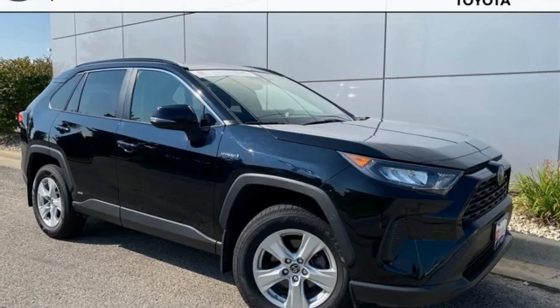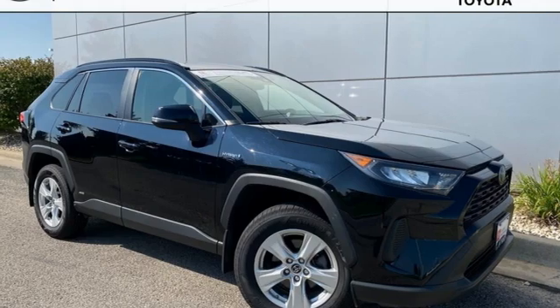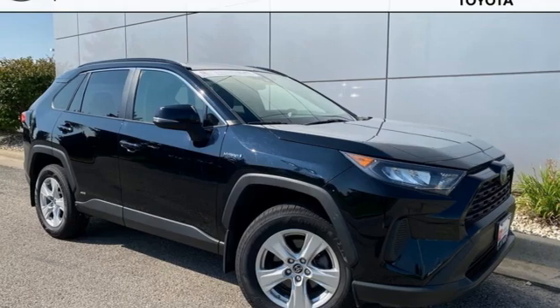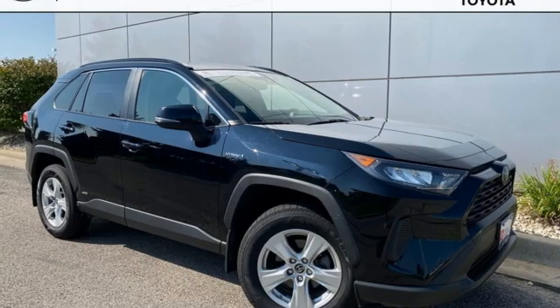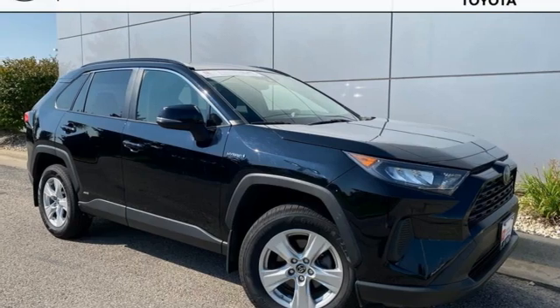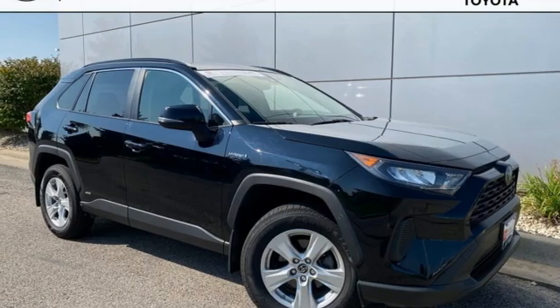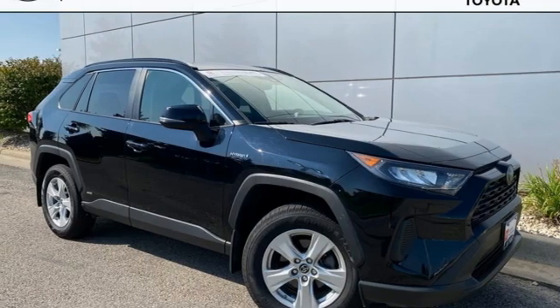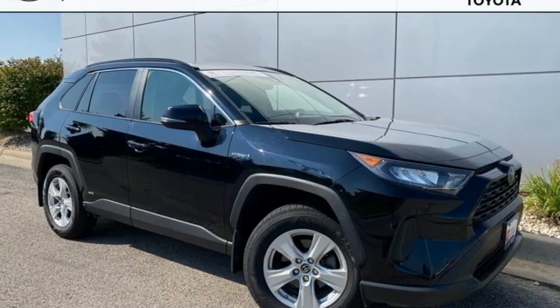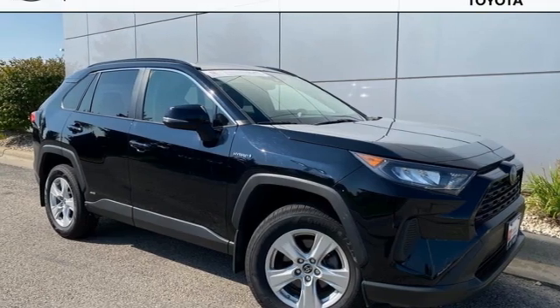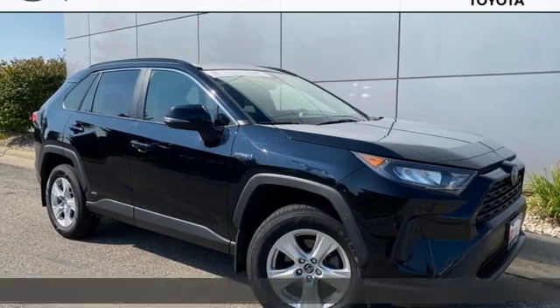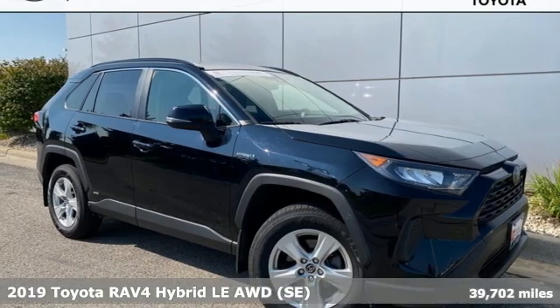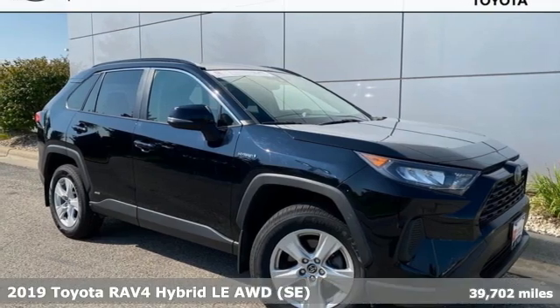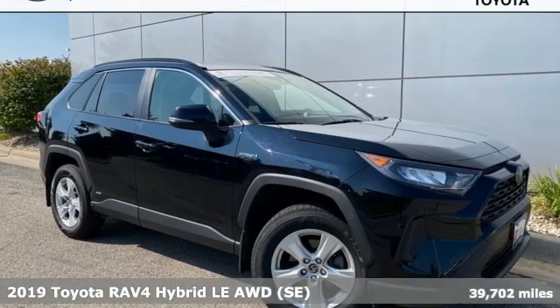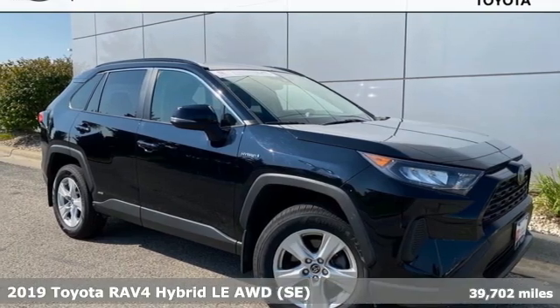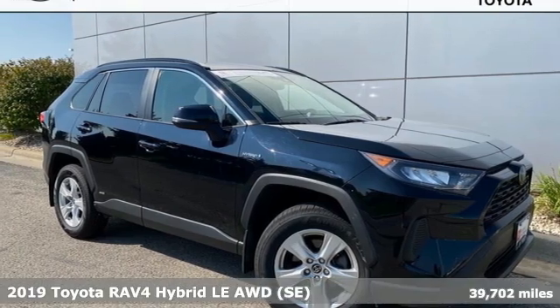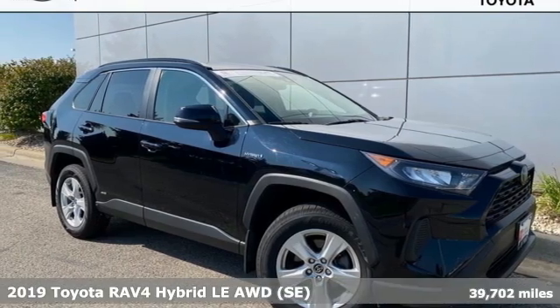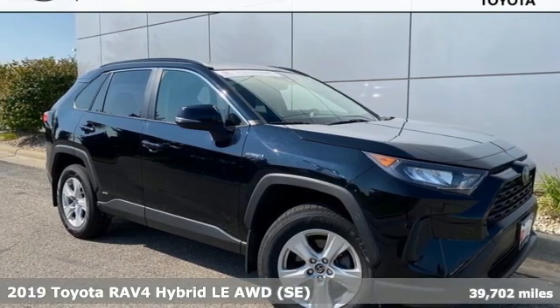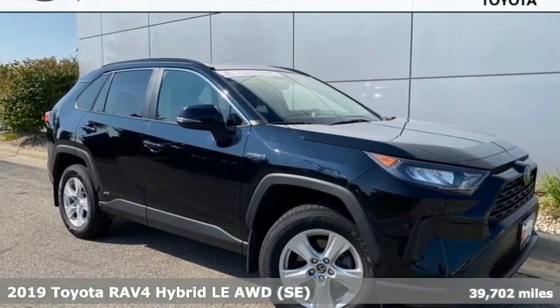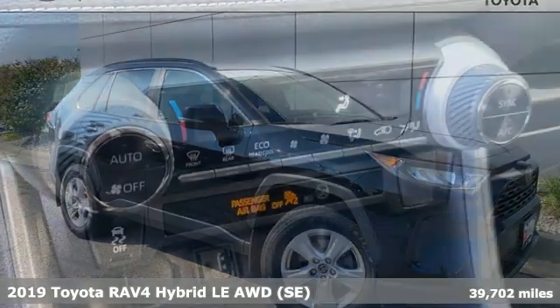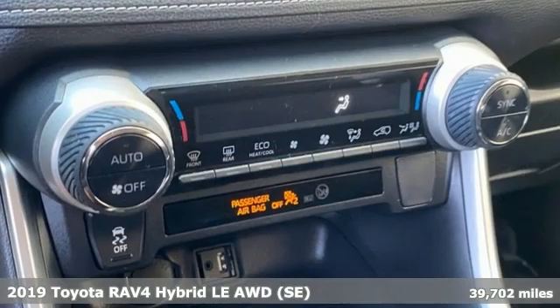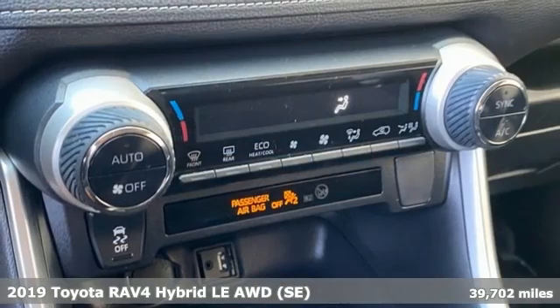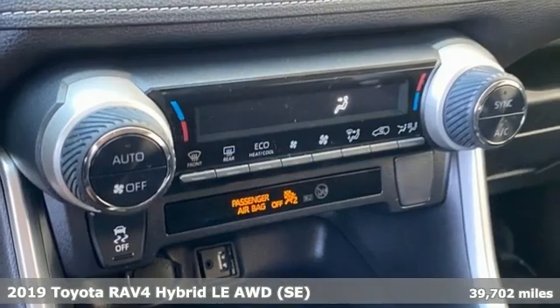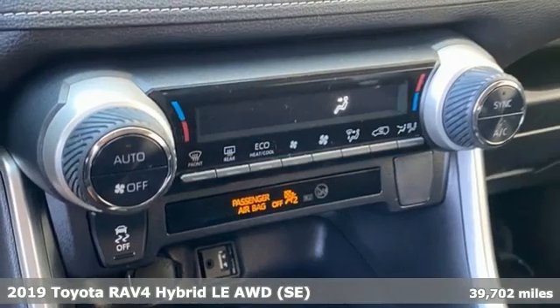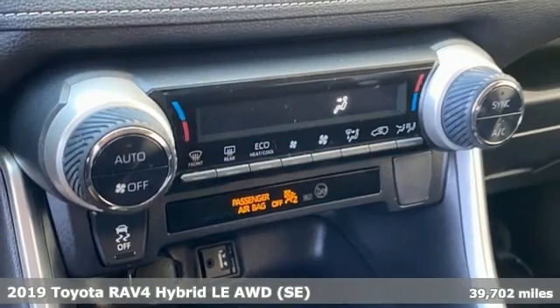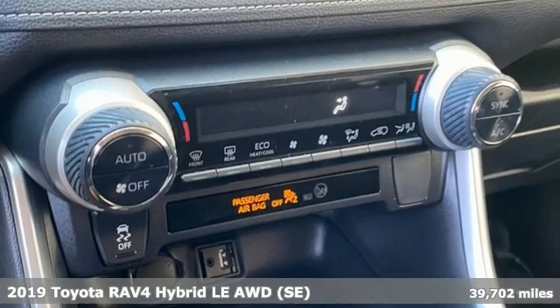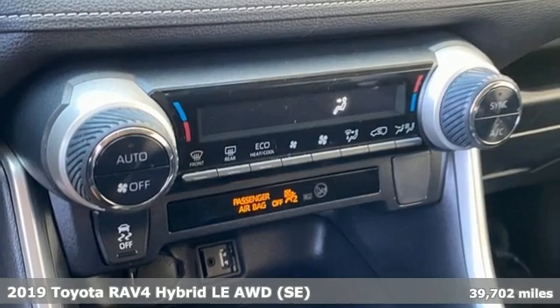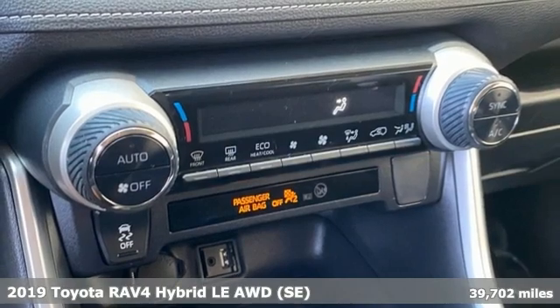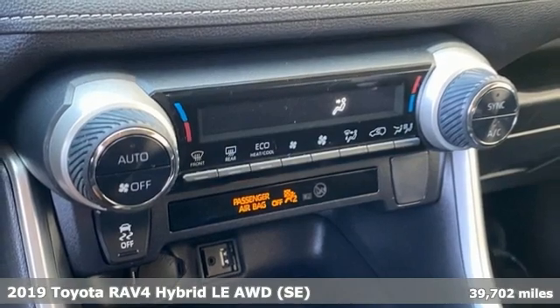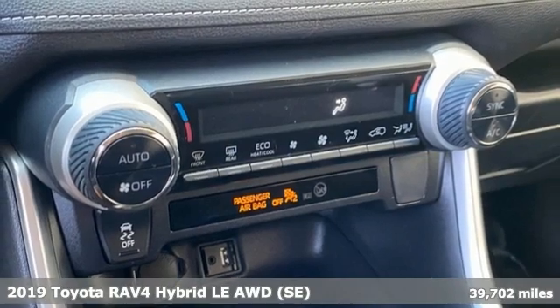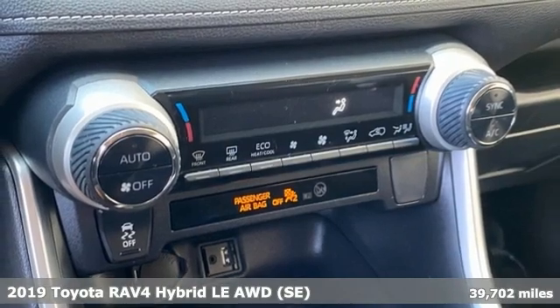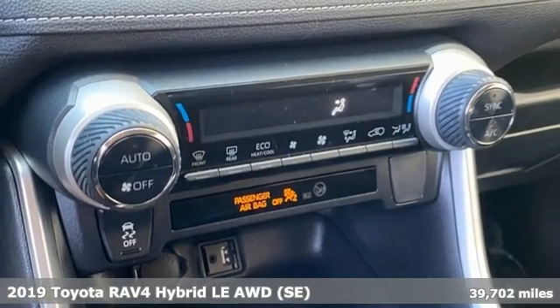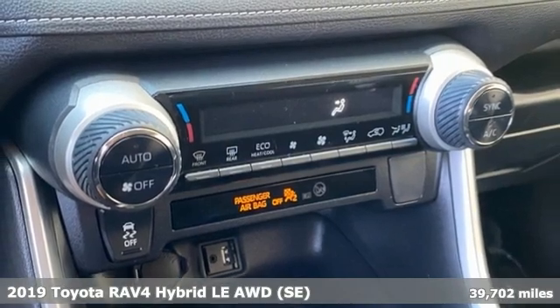It's a 2019 Toyota RAV4. Toyota steered by ingenuity, driven by passion.